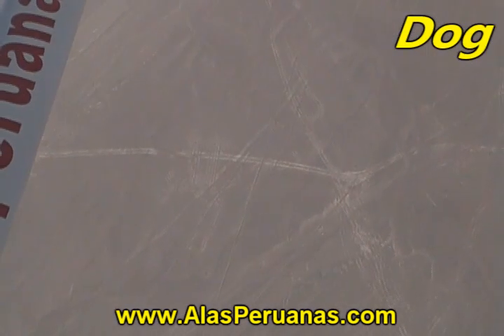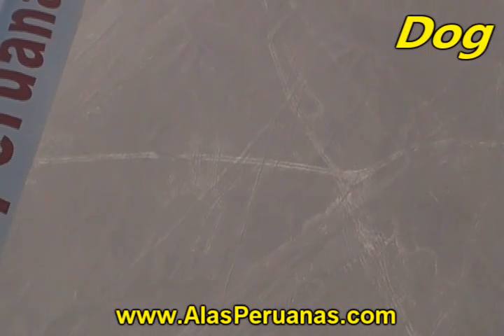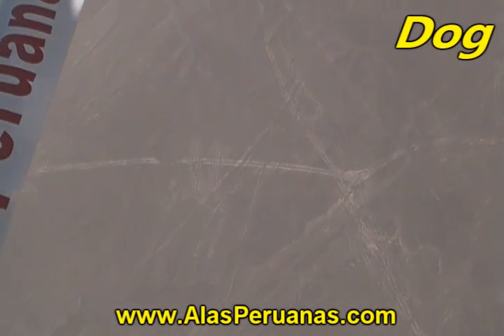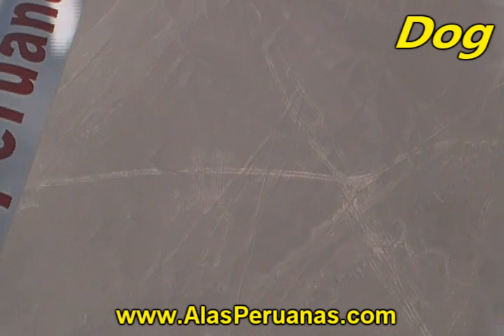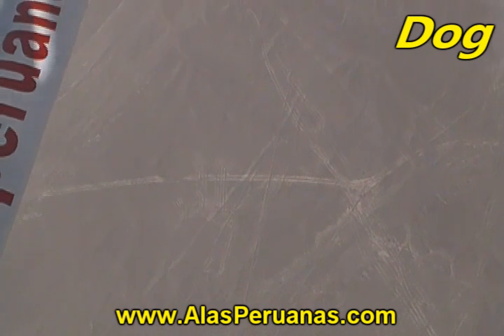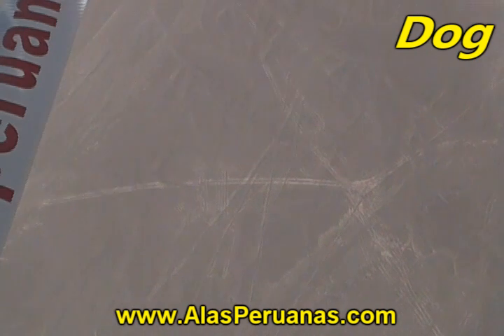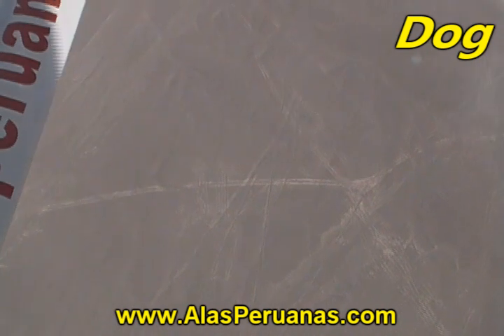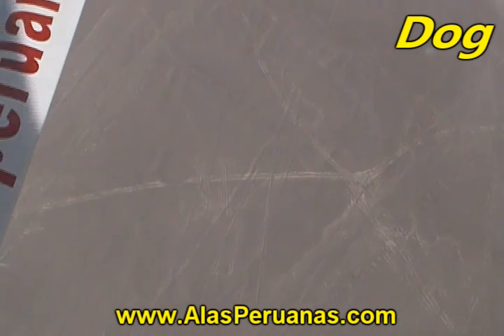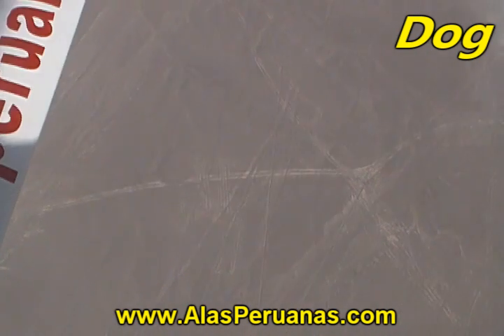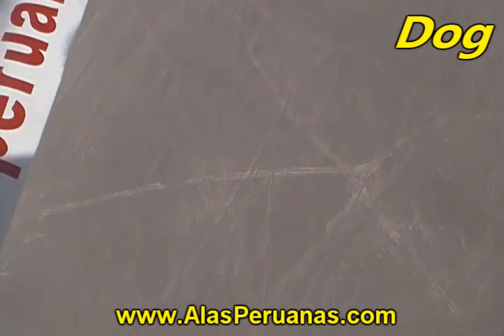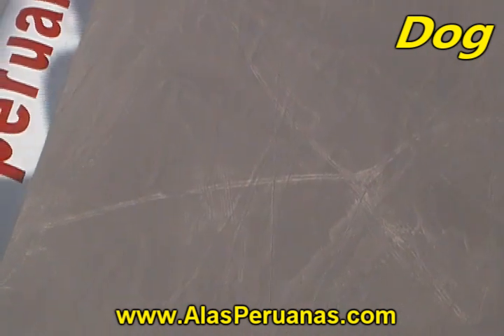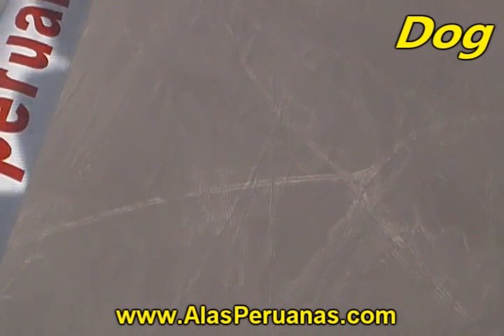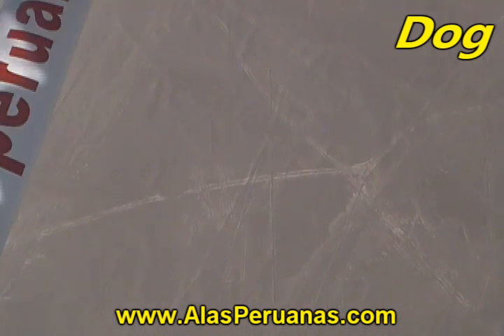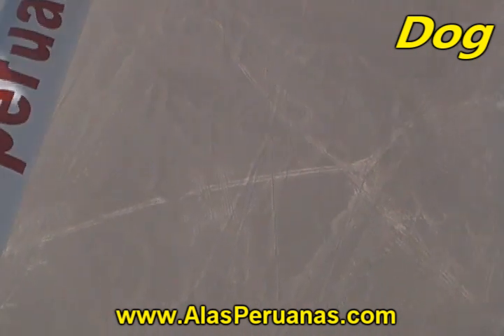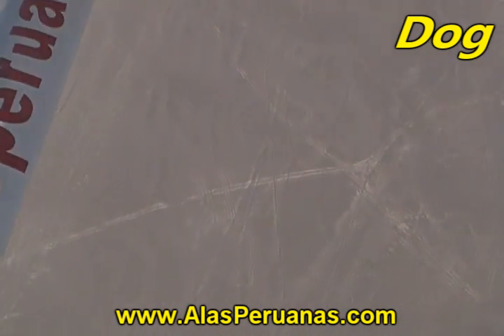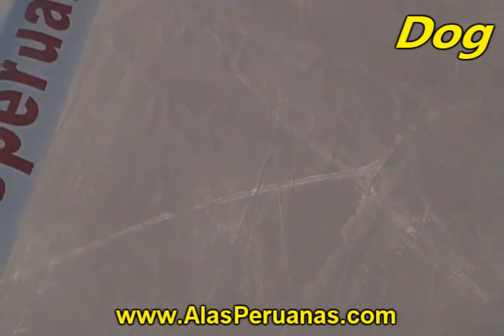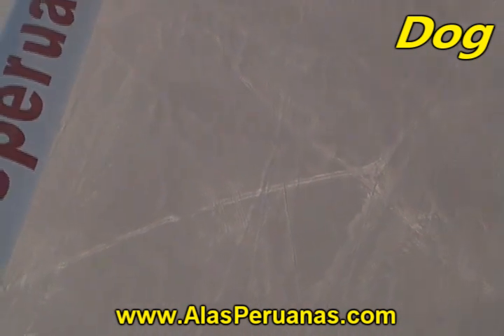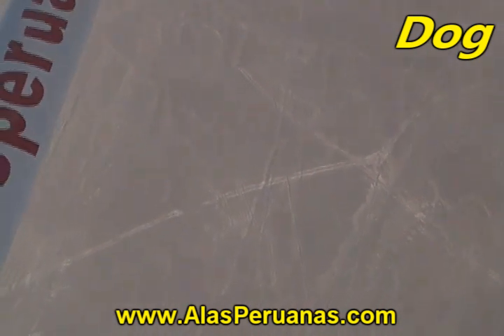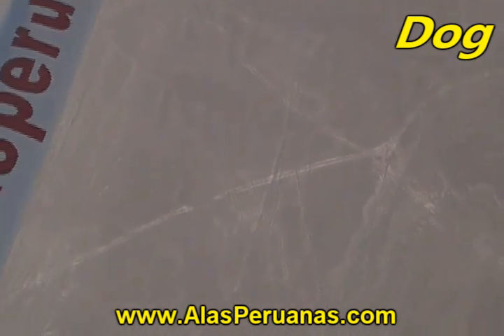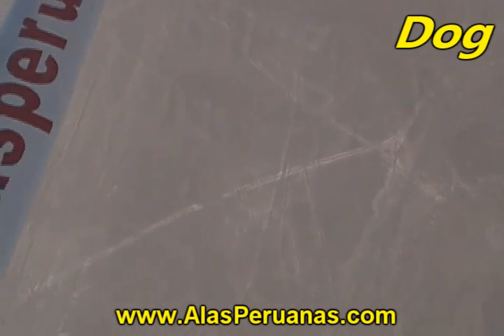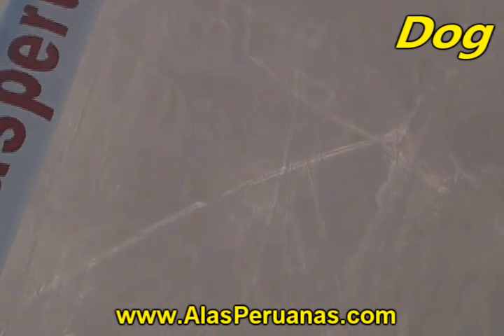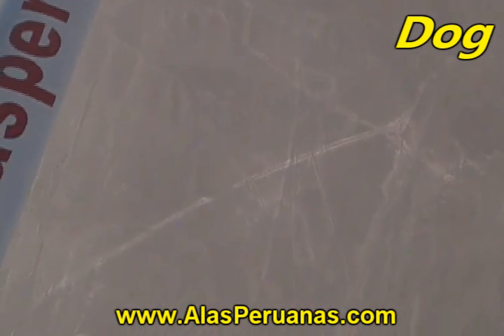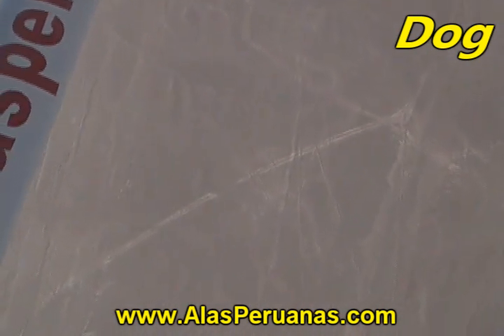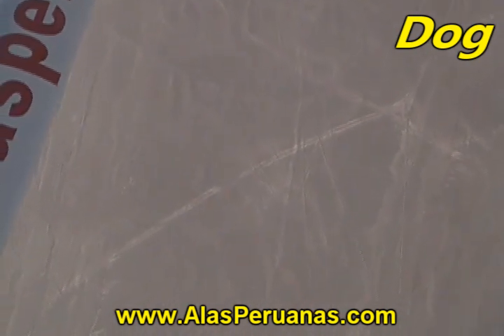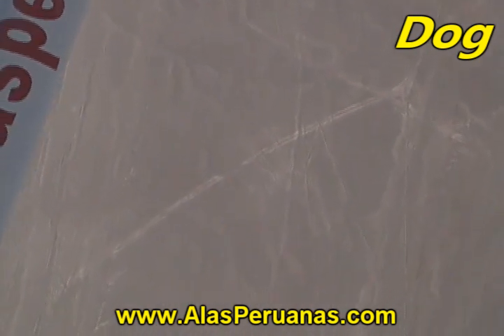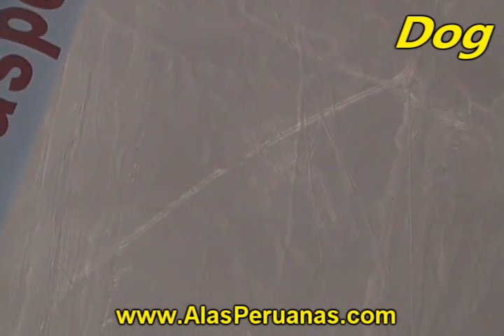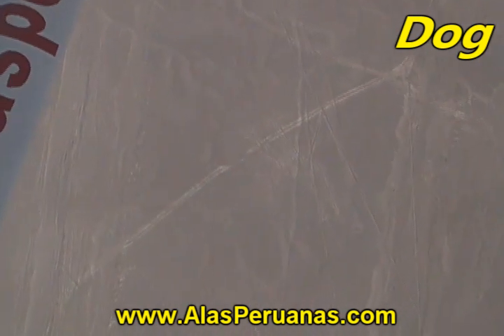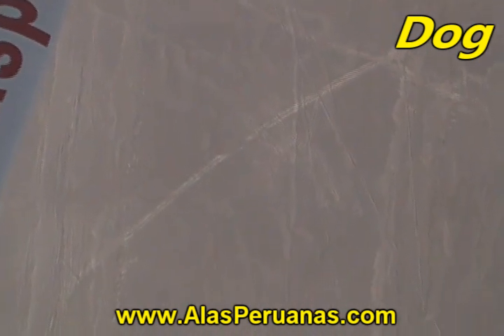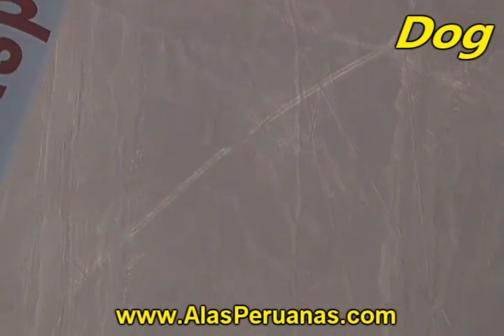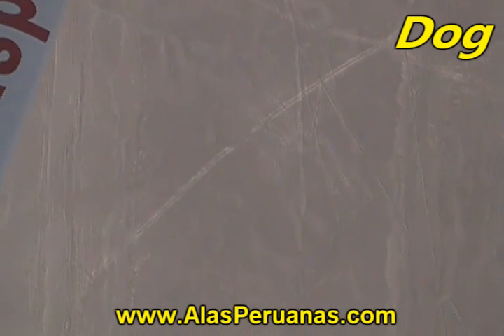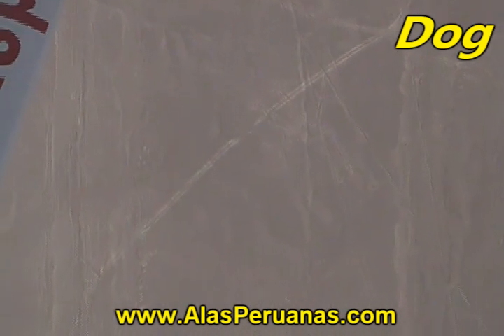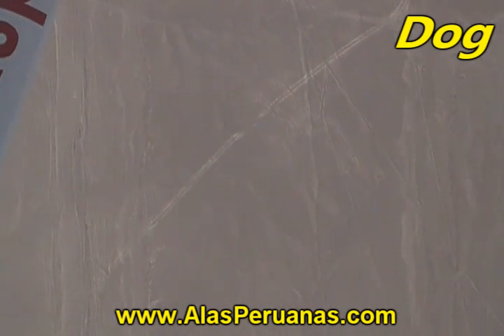Then the dog. It's a small figure, so you have to look at the two white lines crossing the legs.